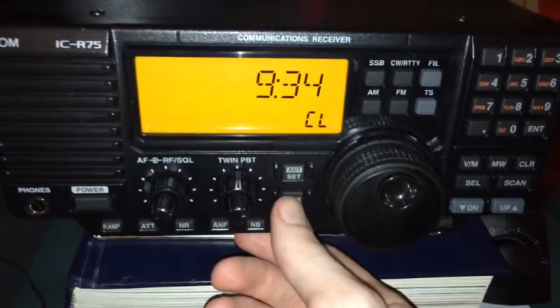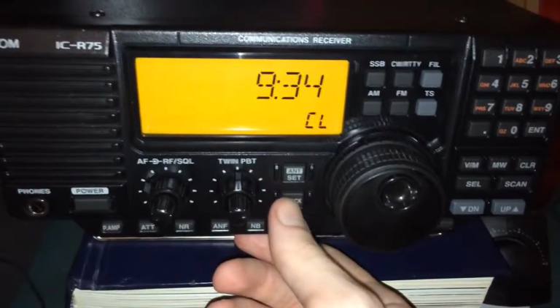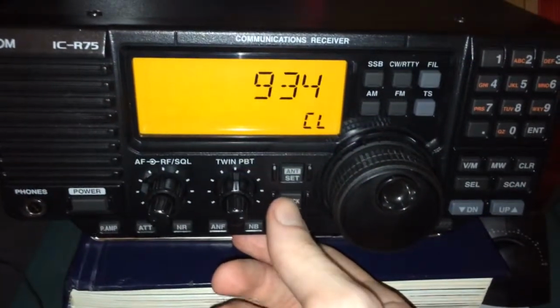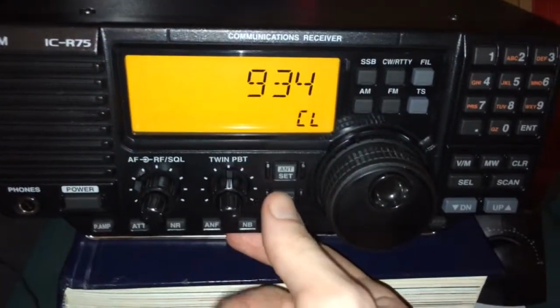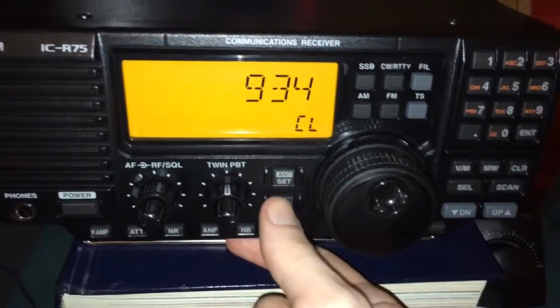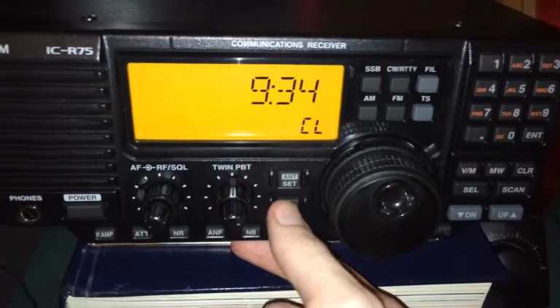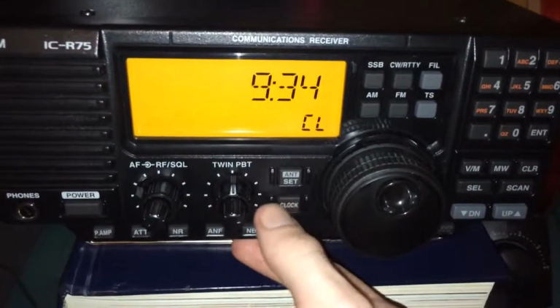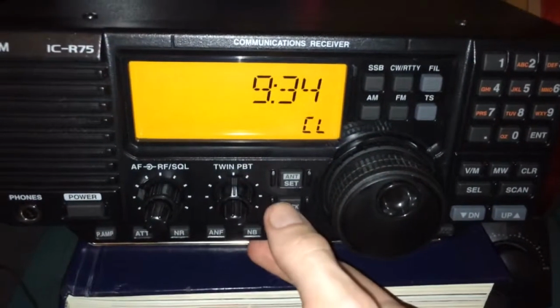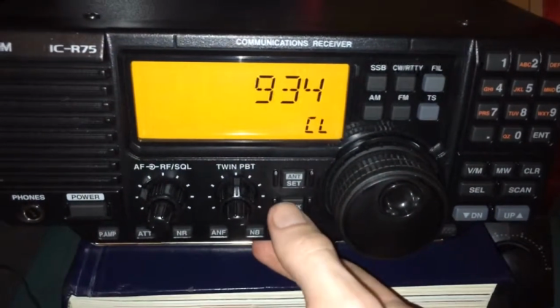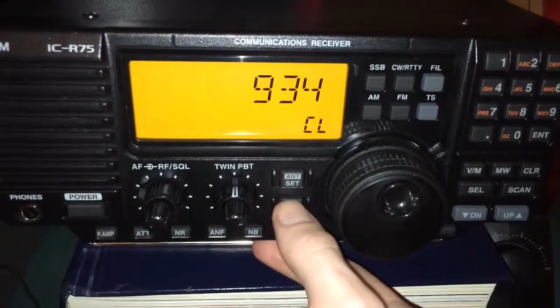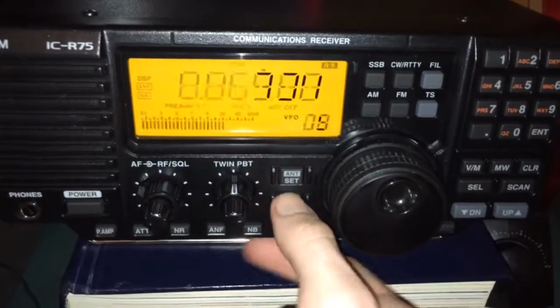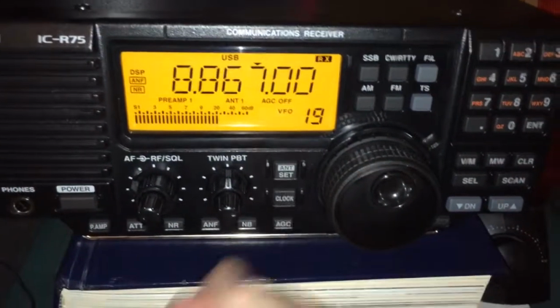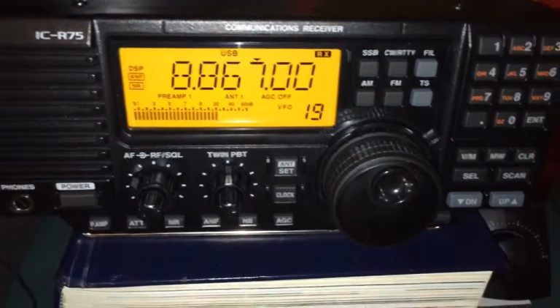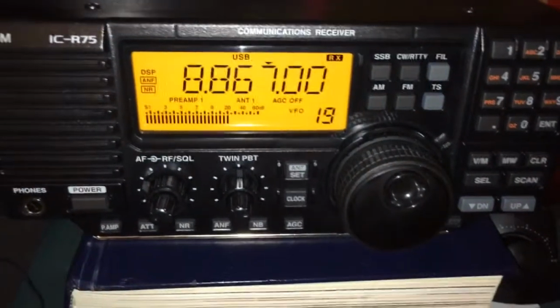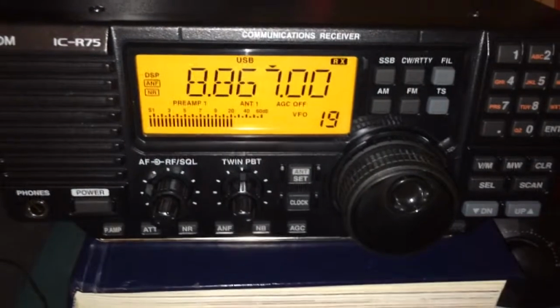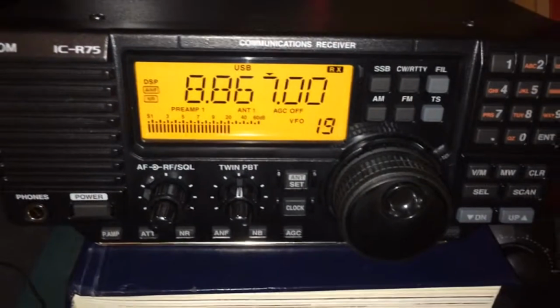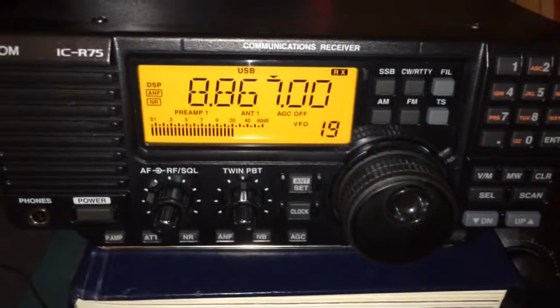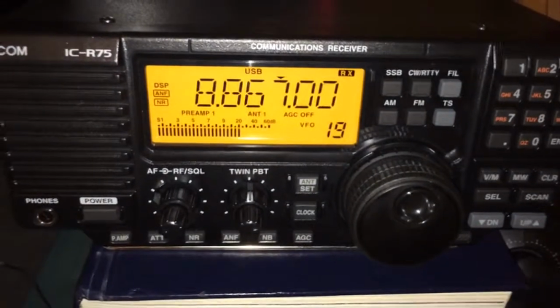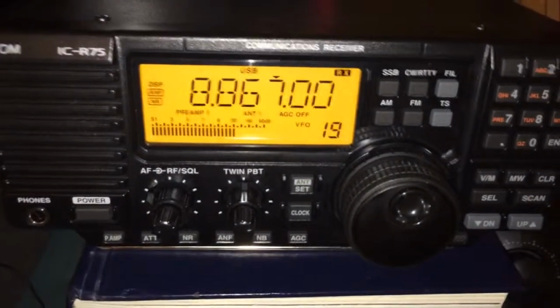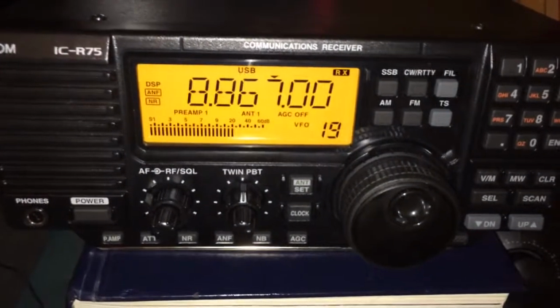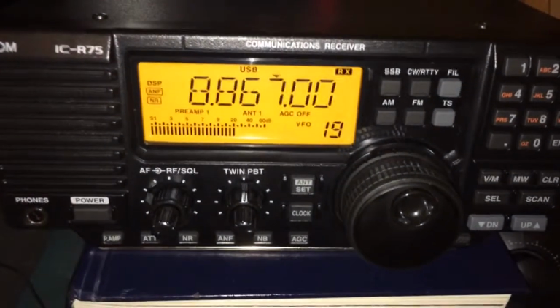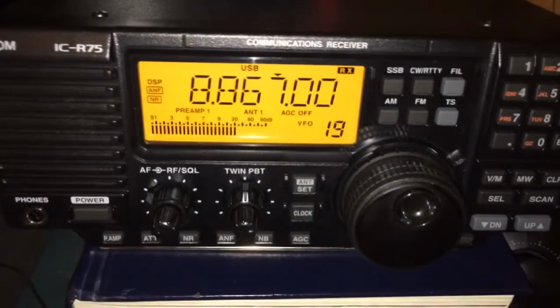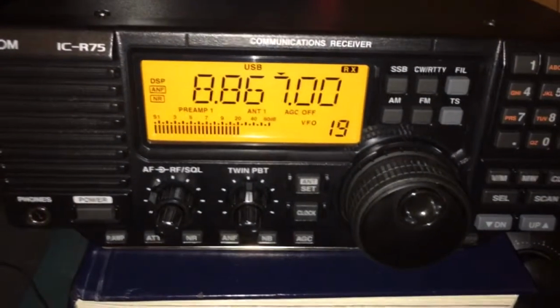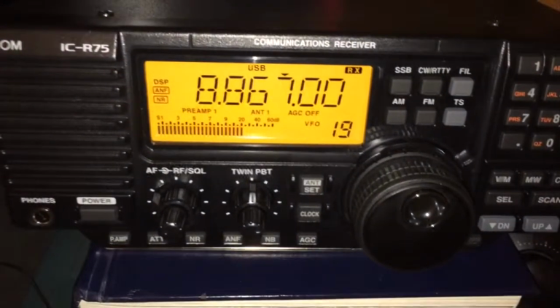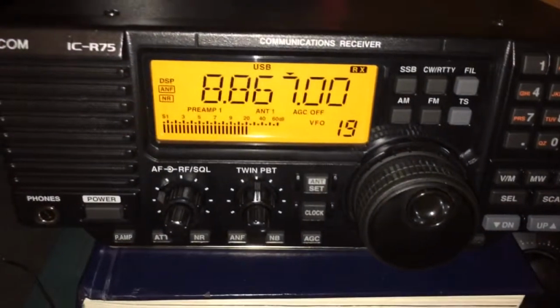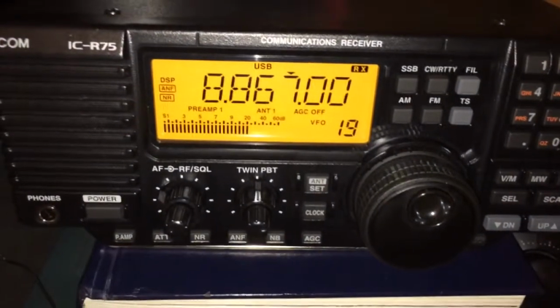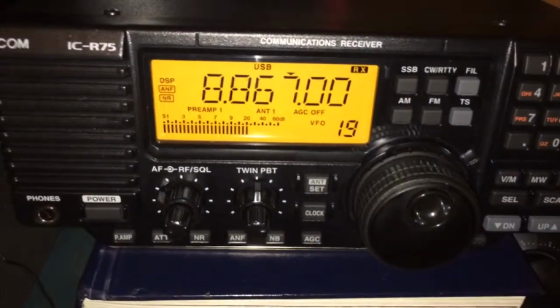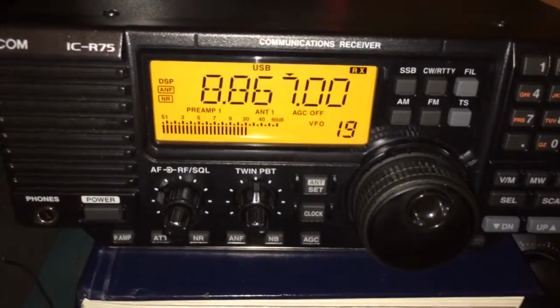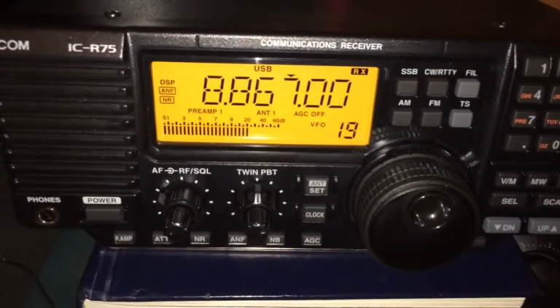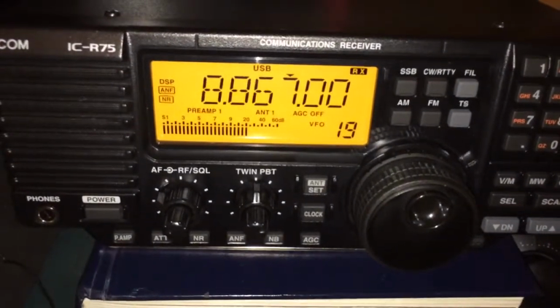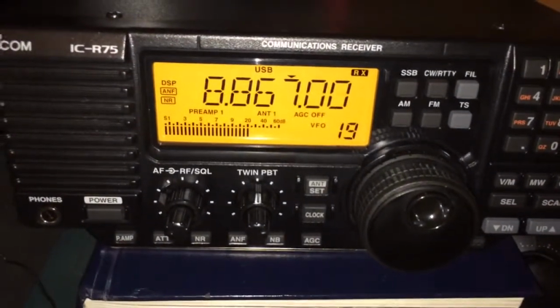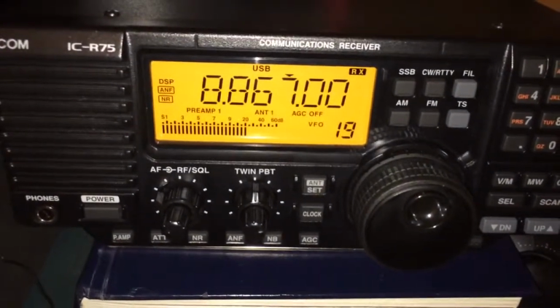9-34 Zulu. Just some more monitoring on the same frequency.